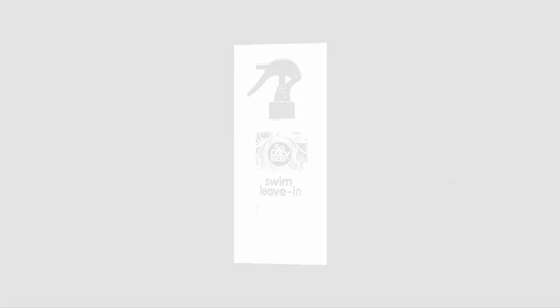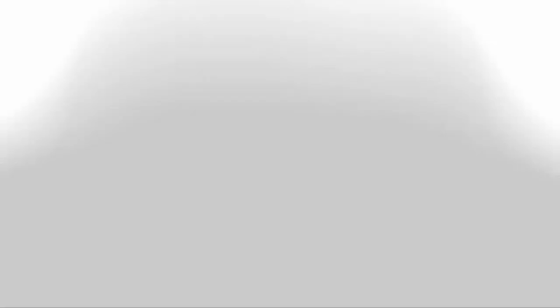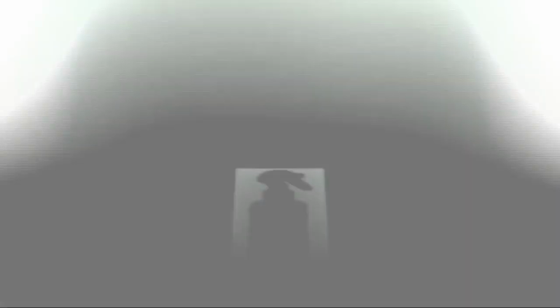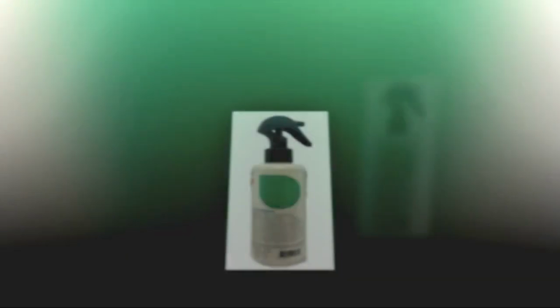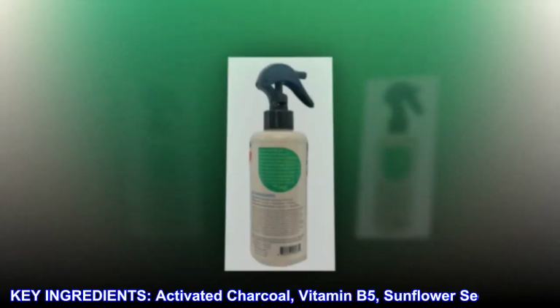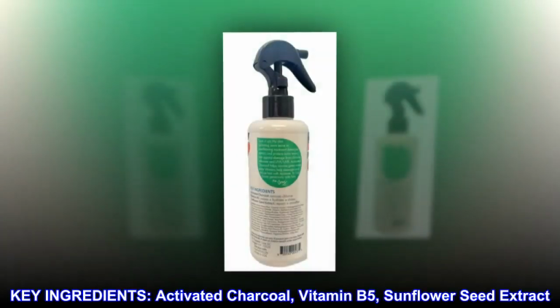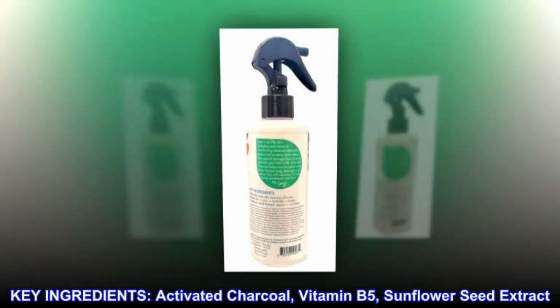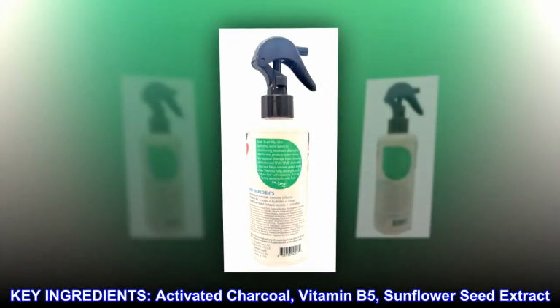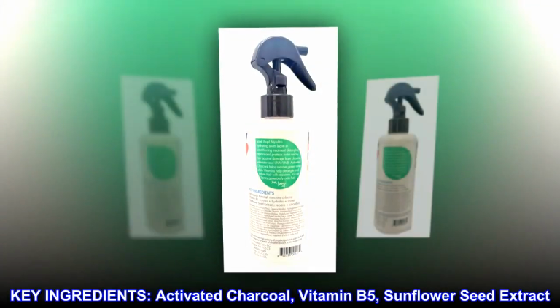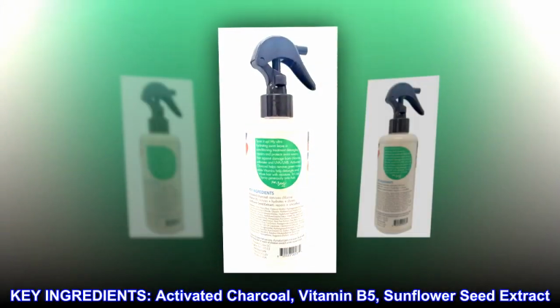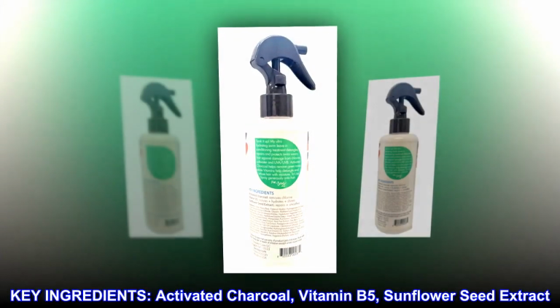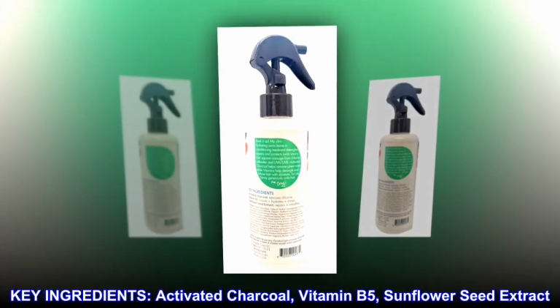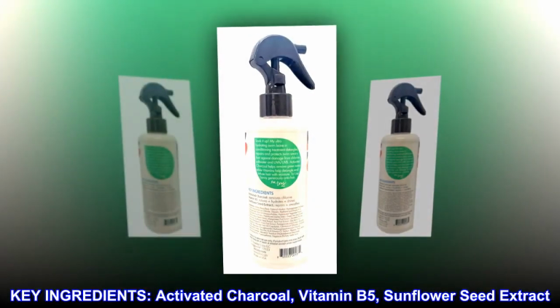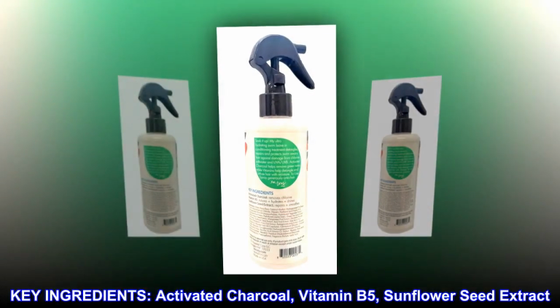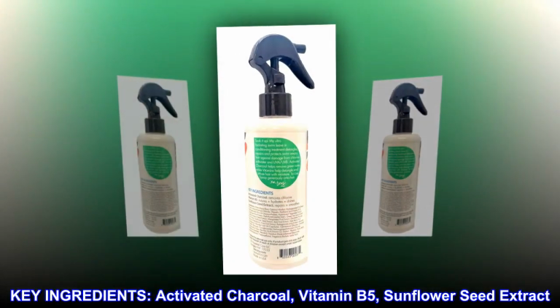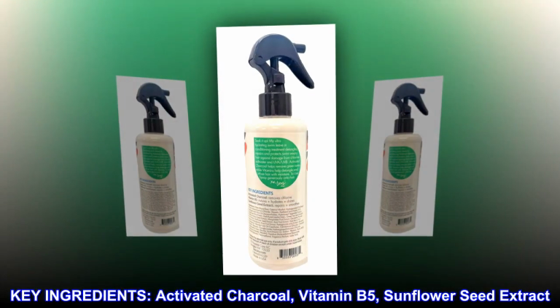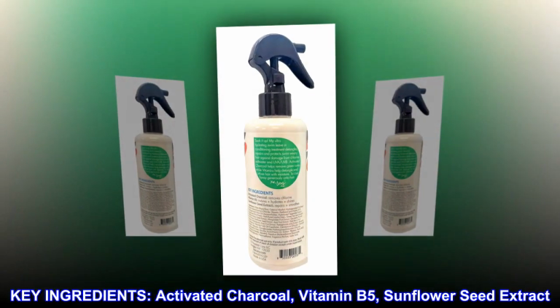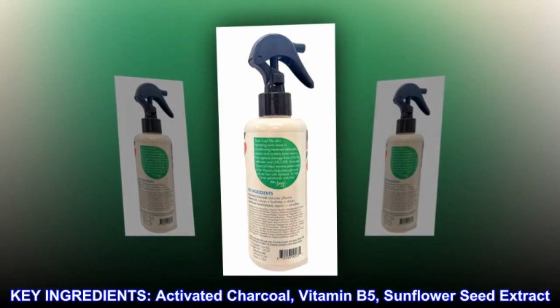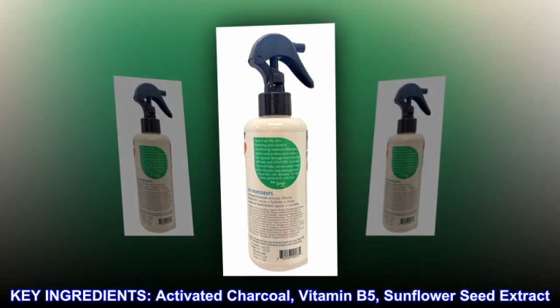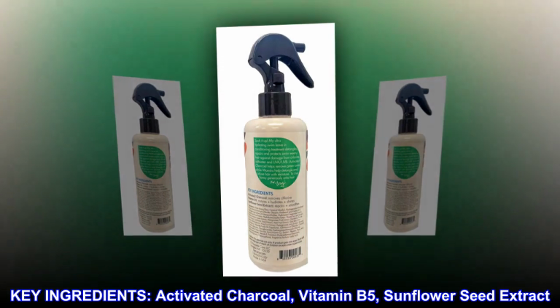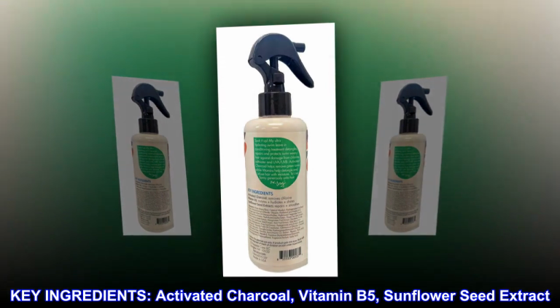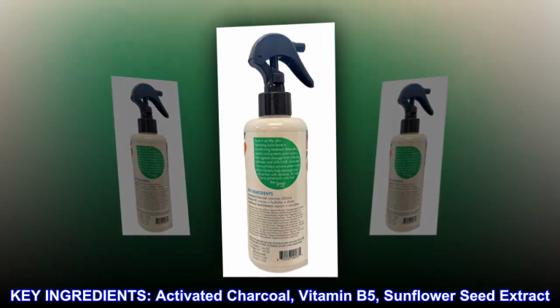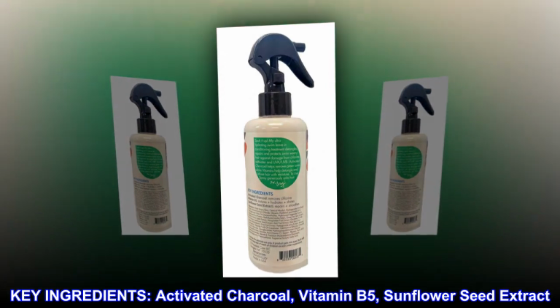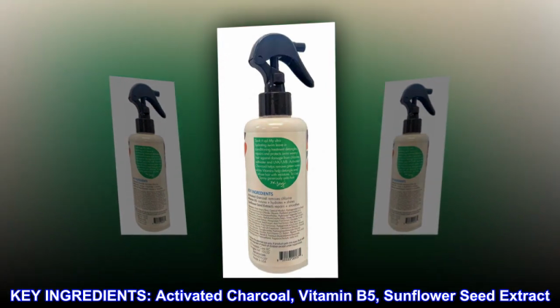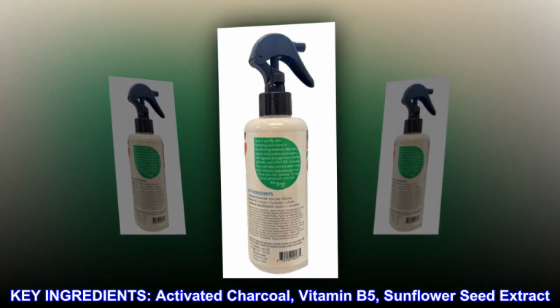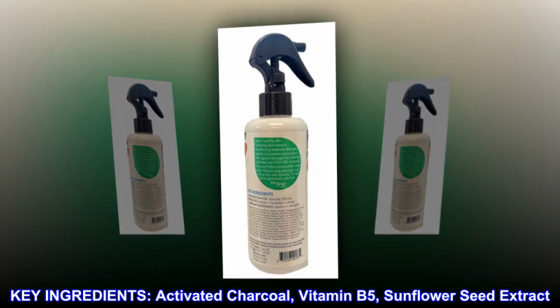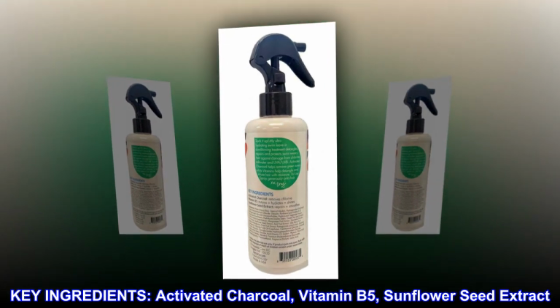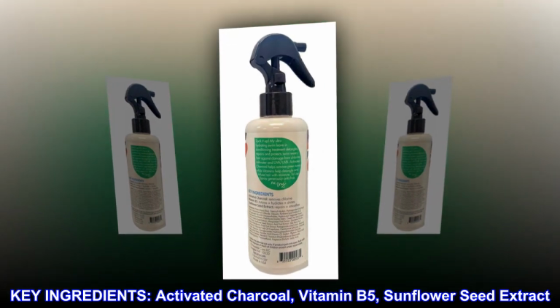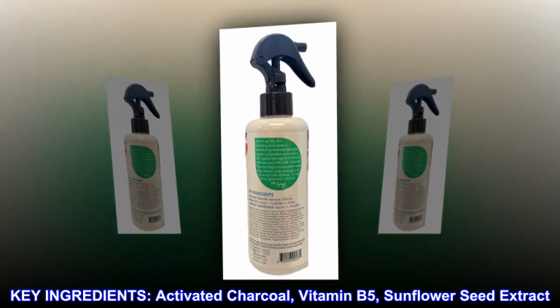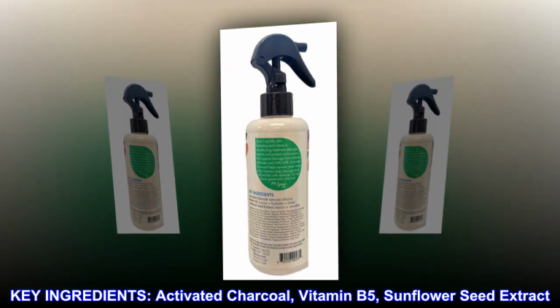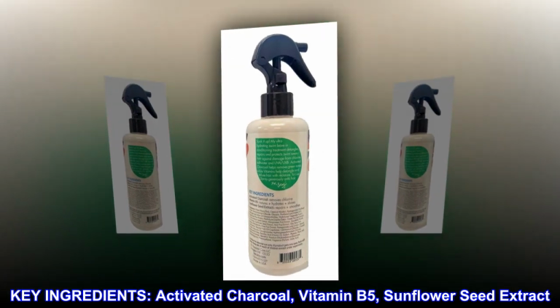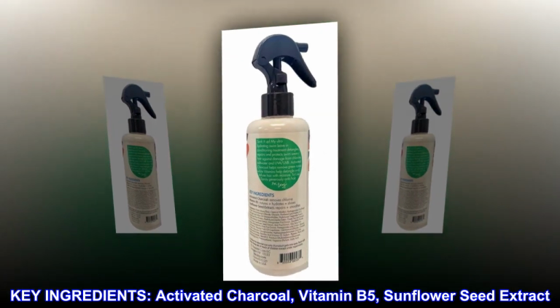Key ingredients: activated charcoal, vitamin B5, sunflower seed extract.